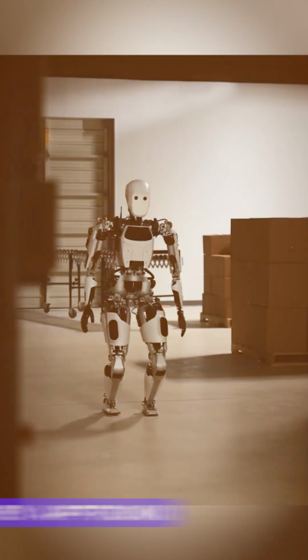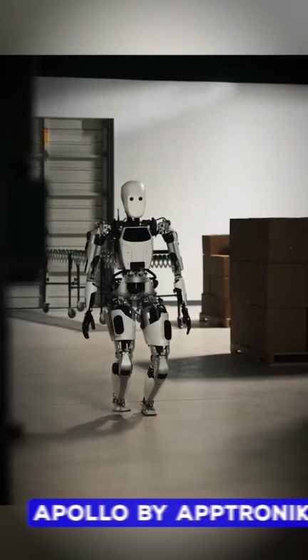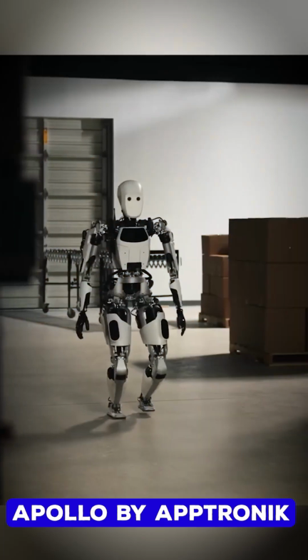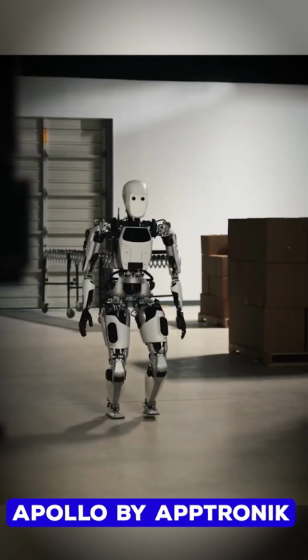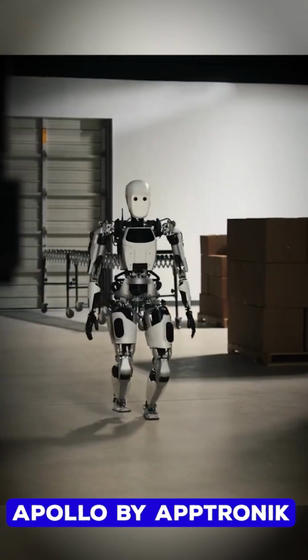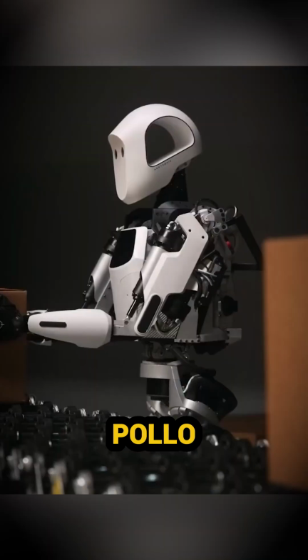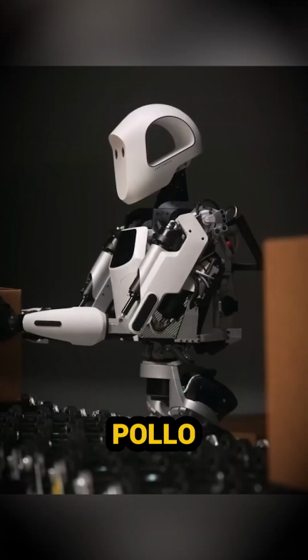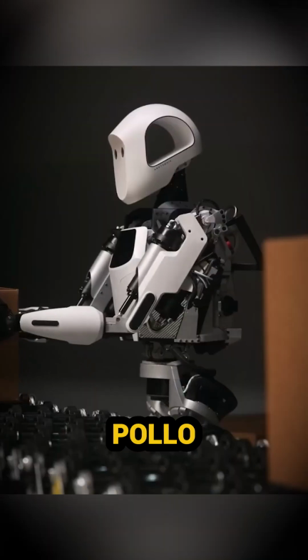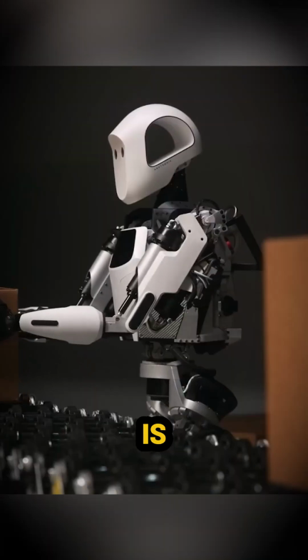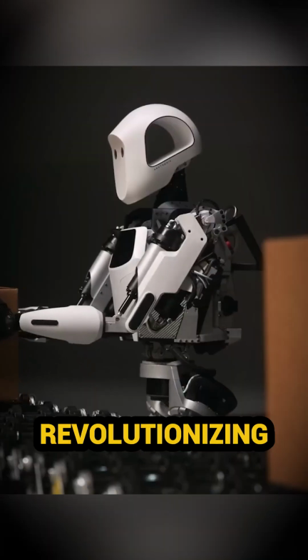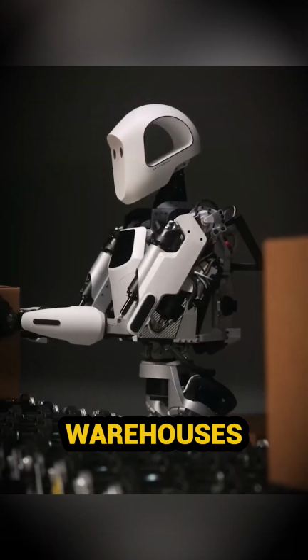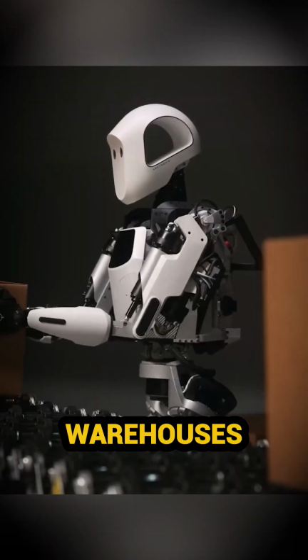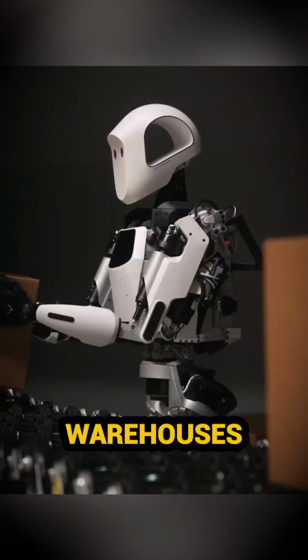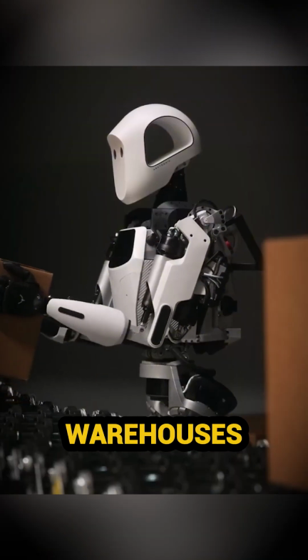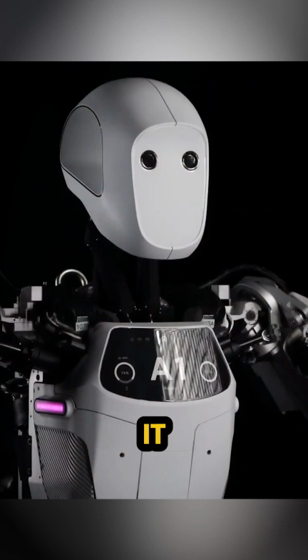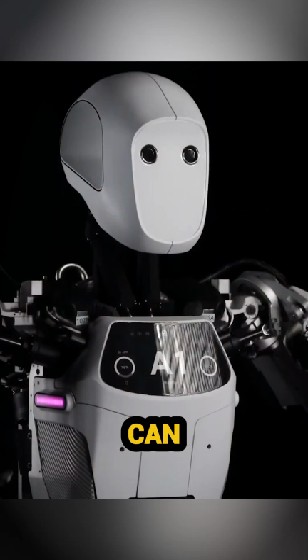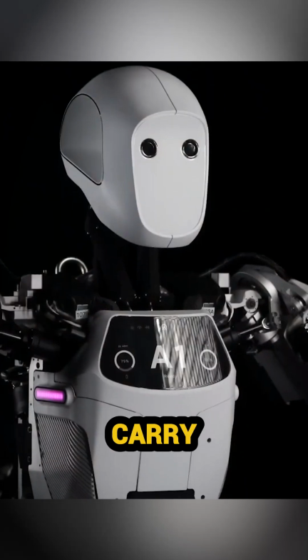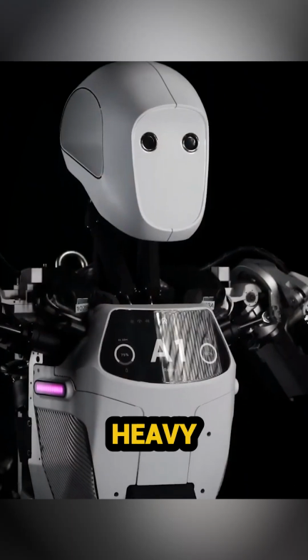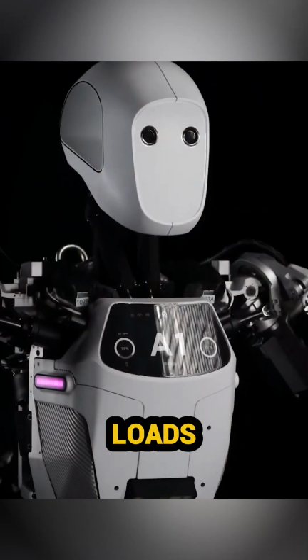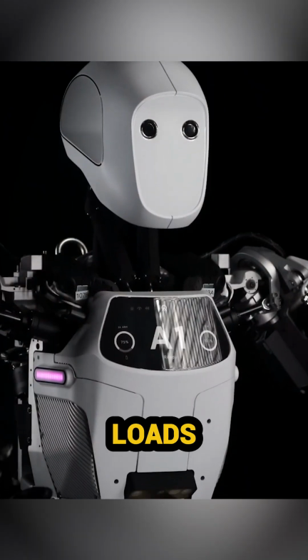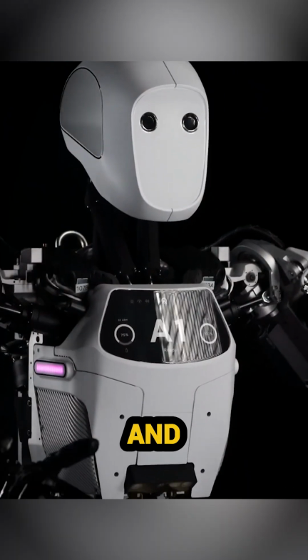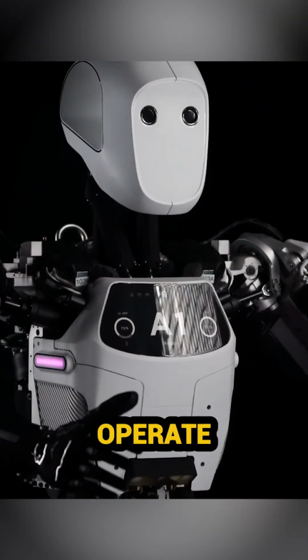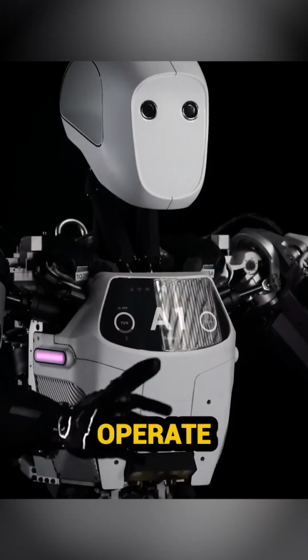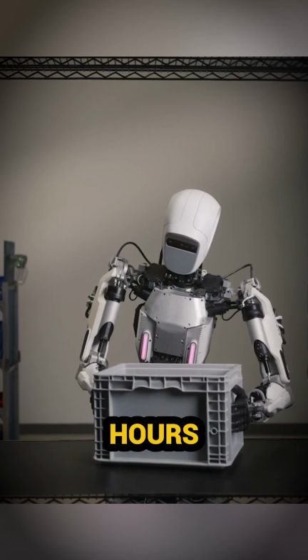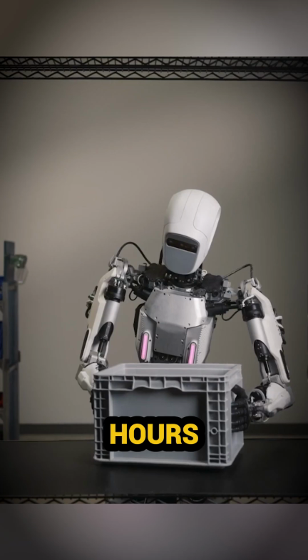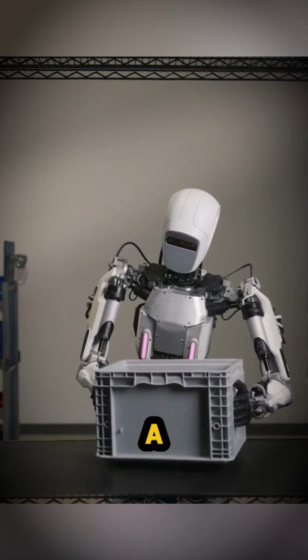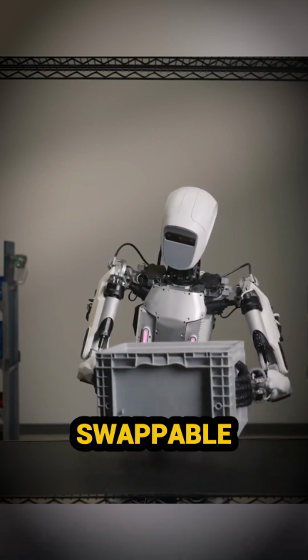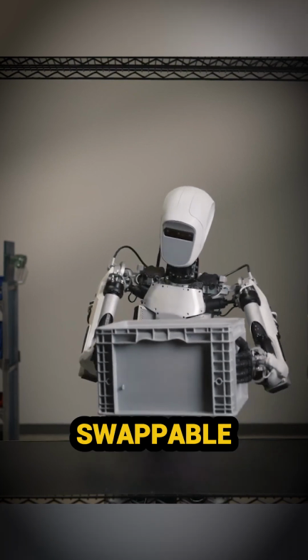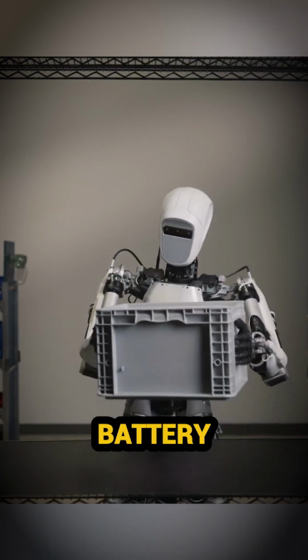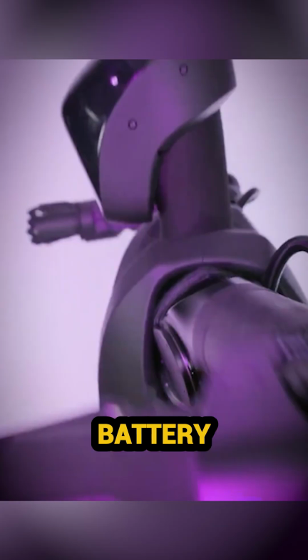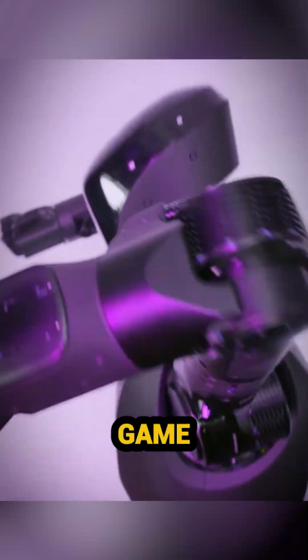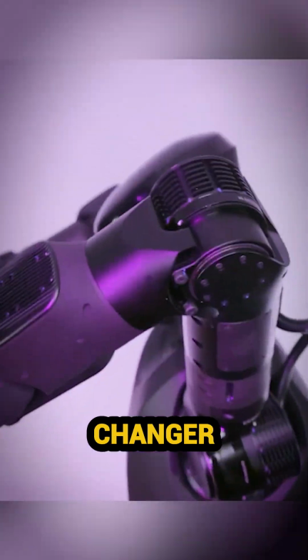Apollo by Aptronic. Apollo is revolutionizing warehouses. It can carry heavy loads and operate for hours on a swappable battery. Game changer.